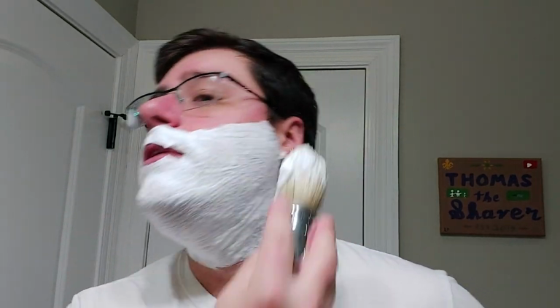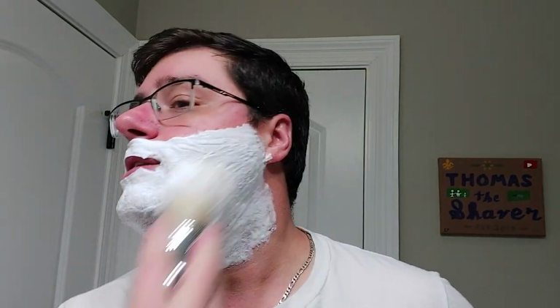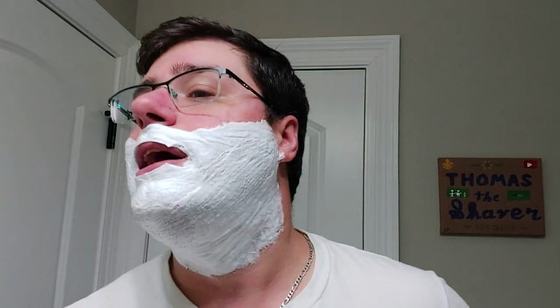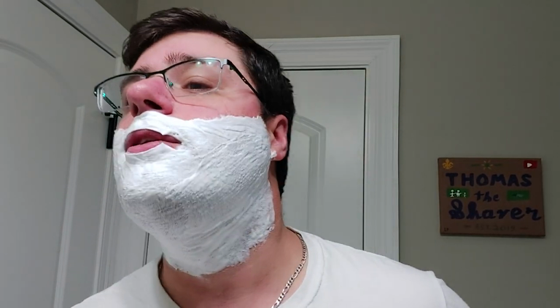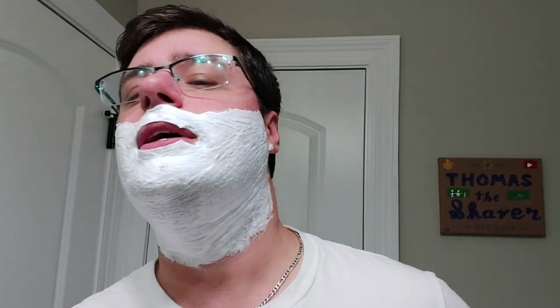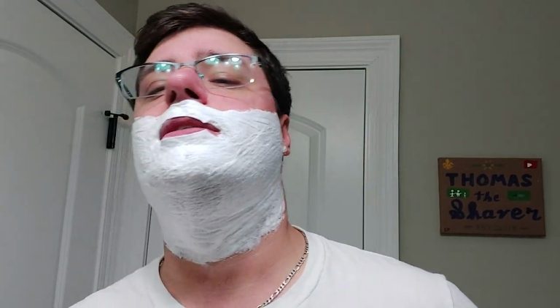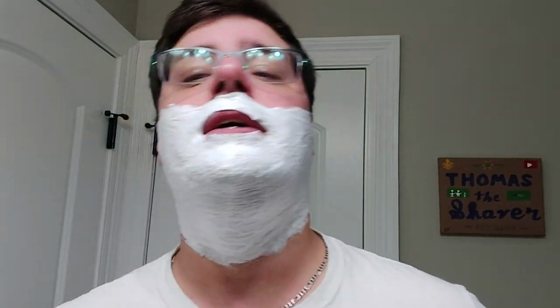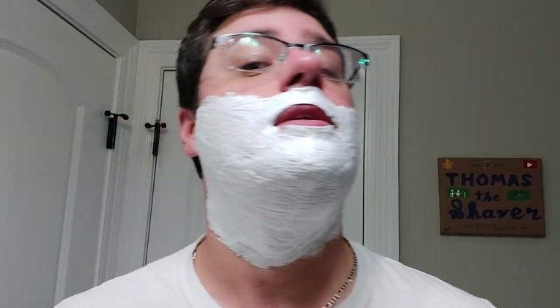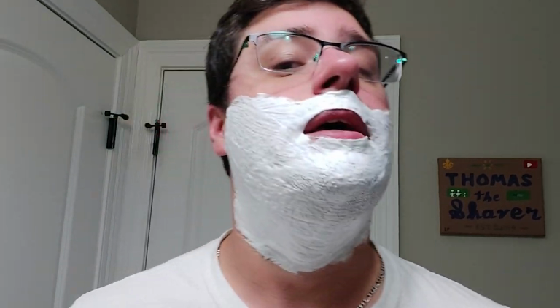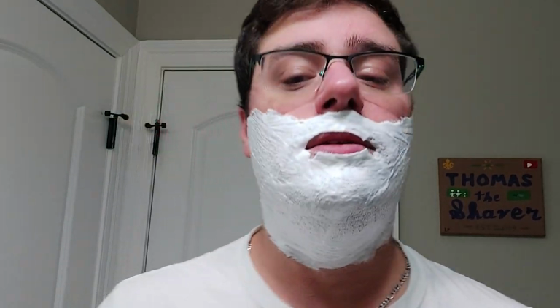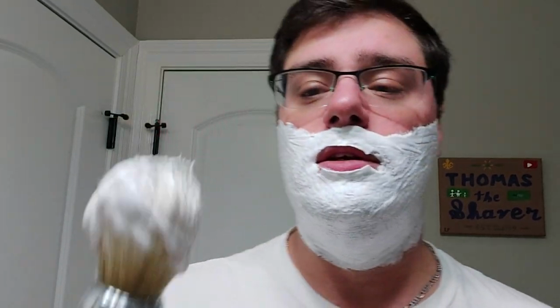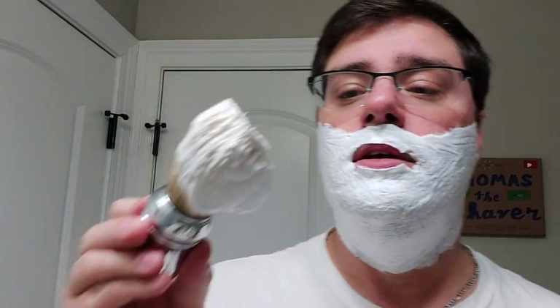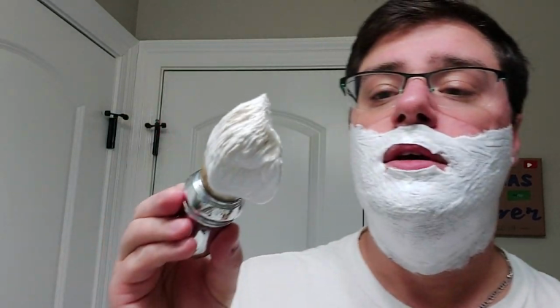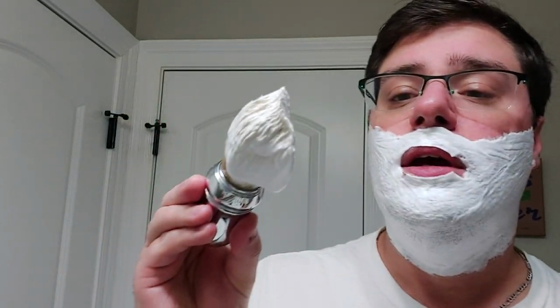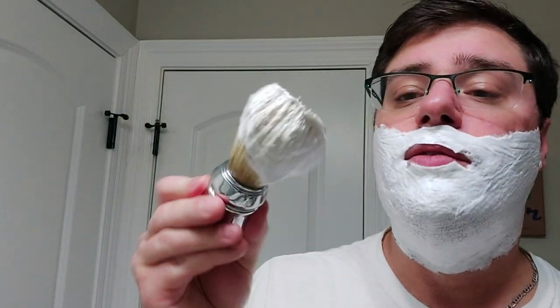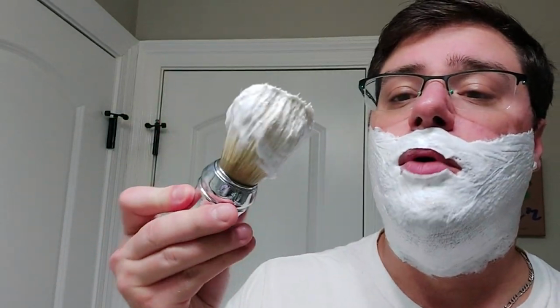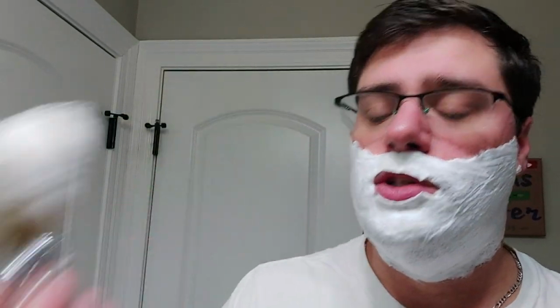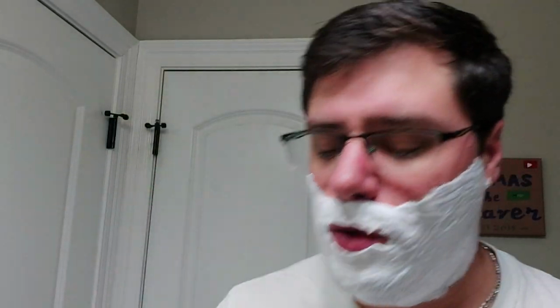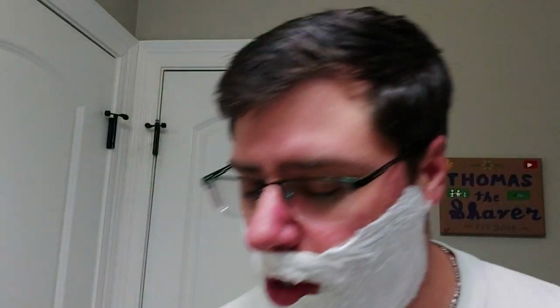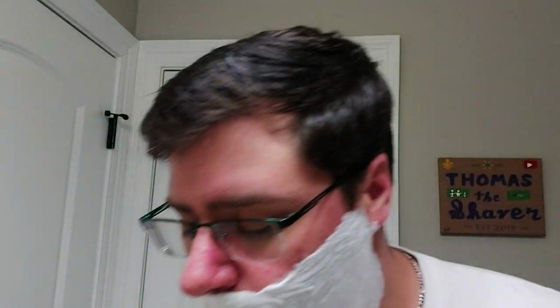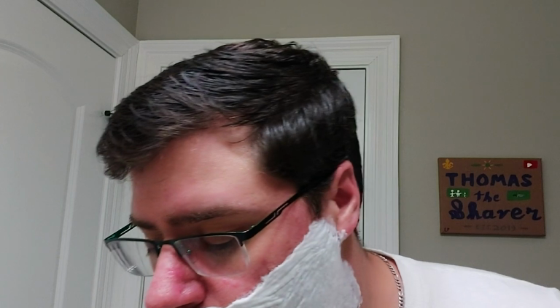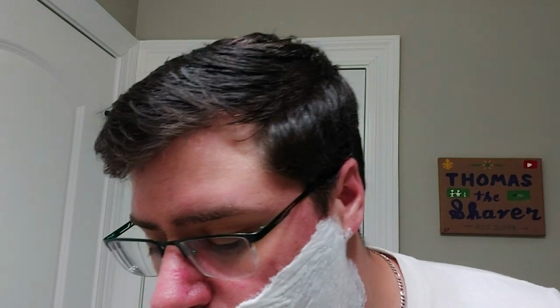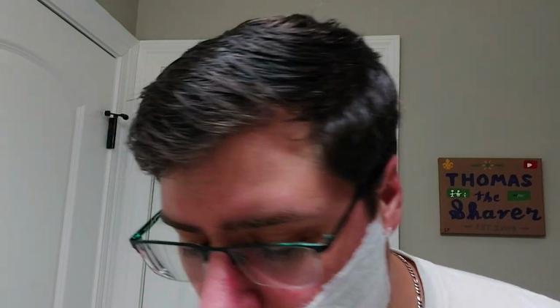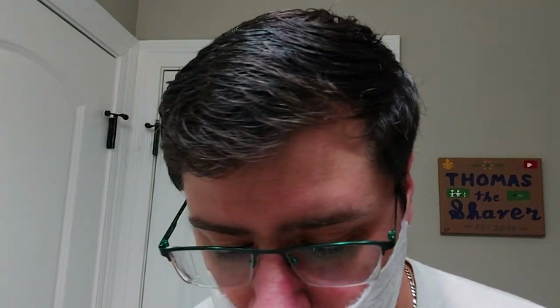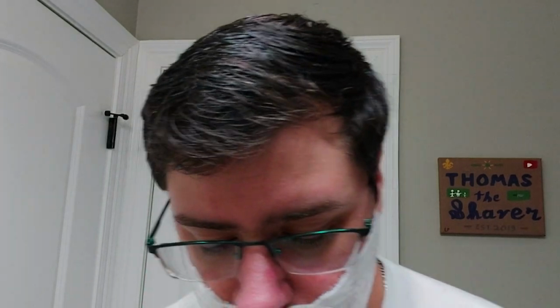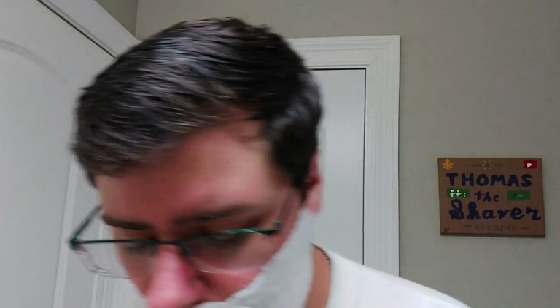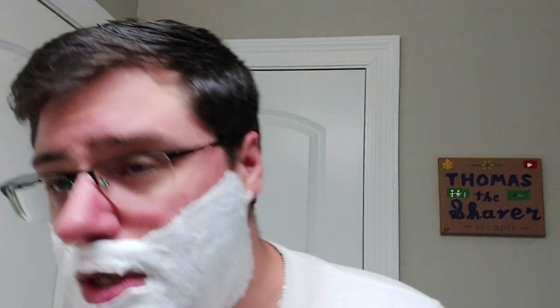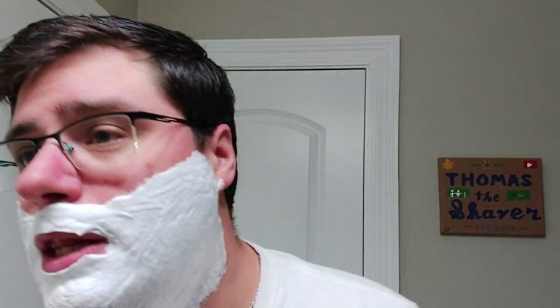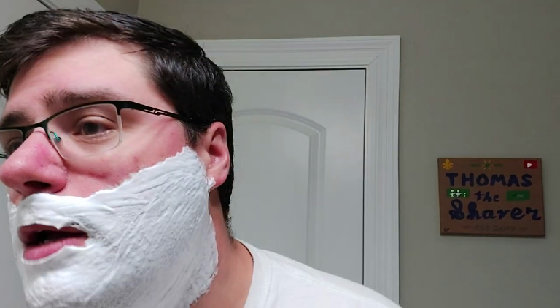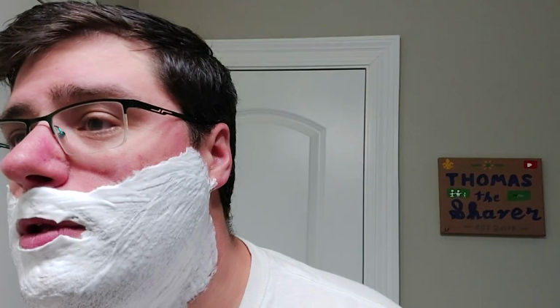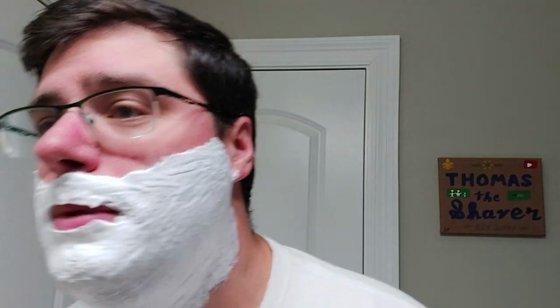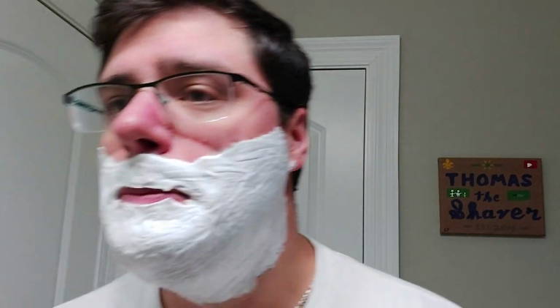Very, very nice lather. You can tell it's nice and dense. I have a brush load here — let's go ahead and clean up a little bit.